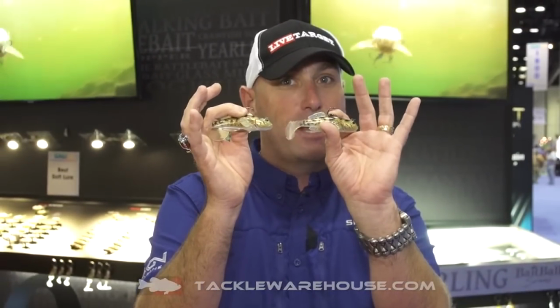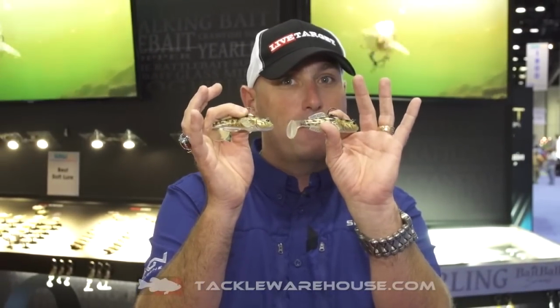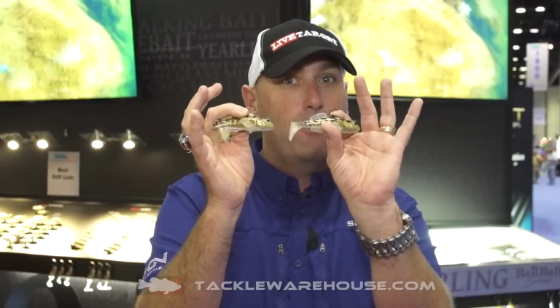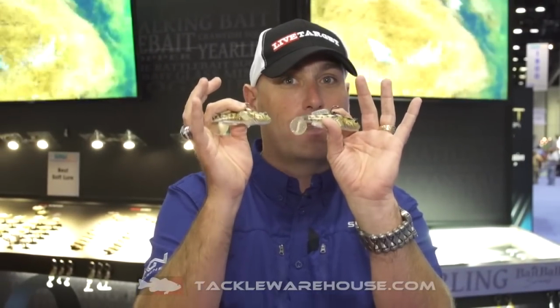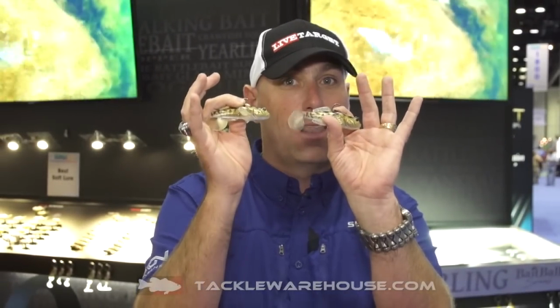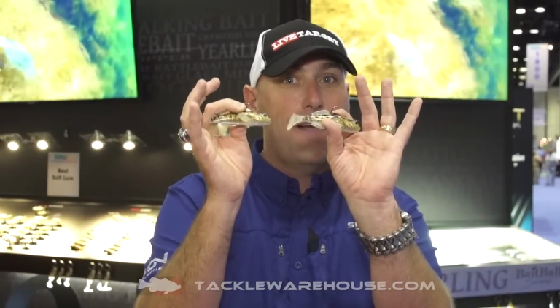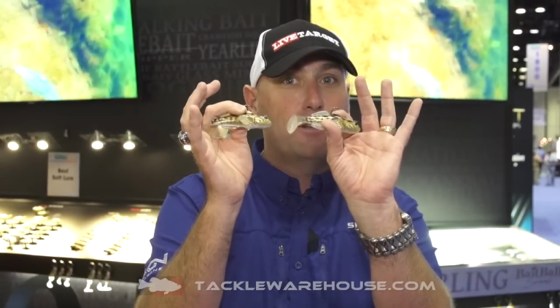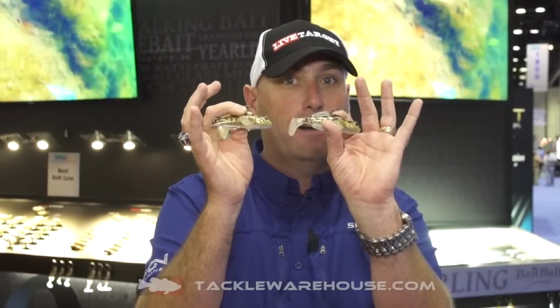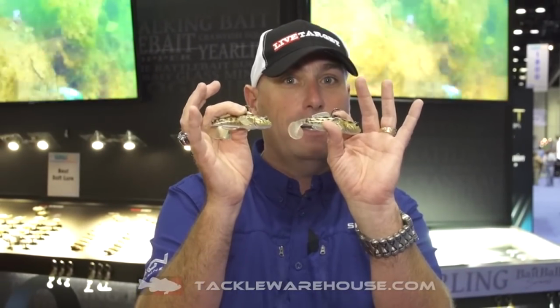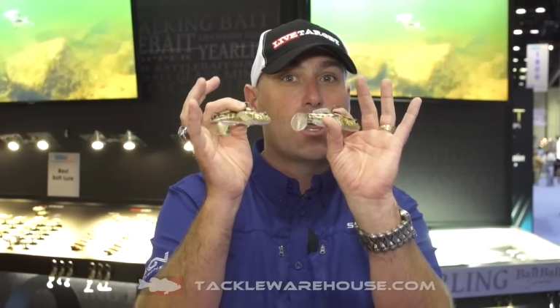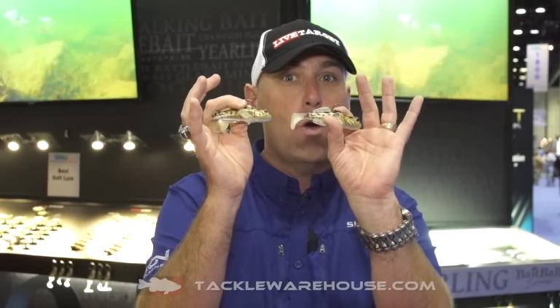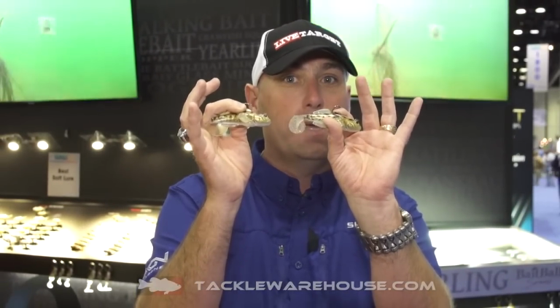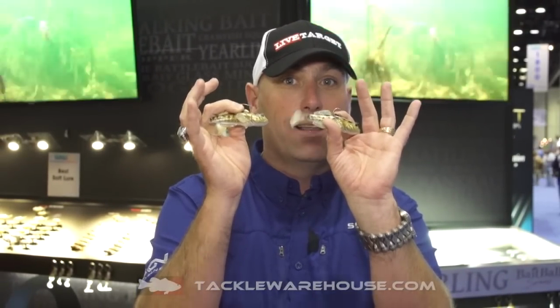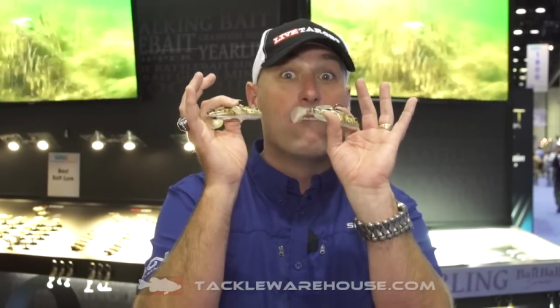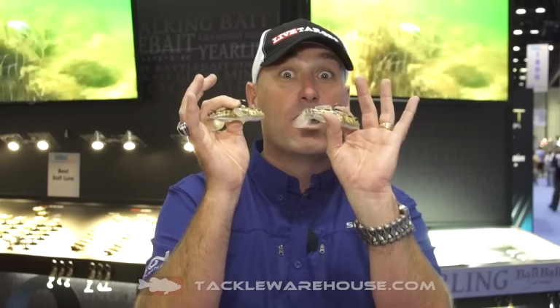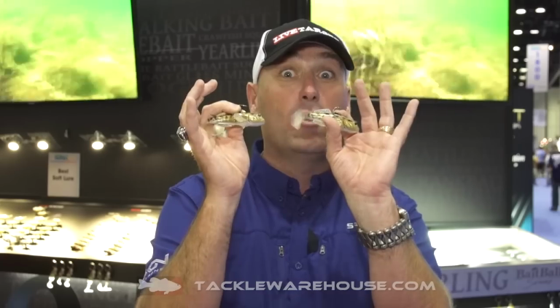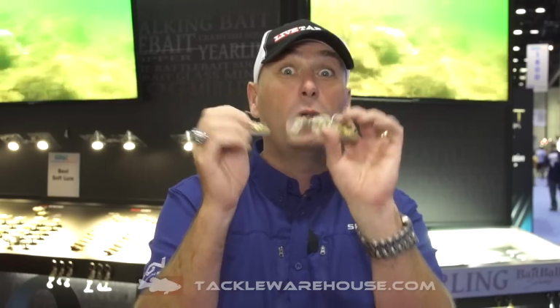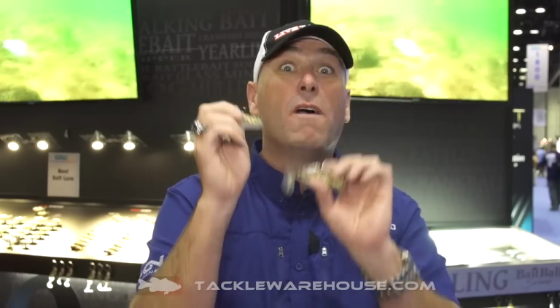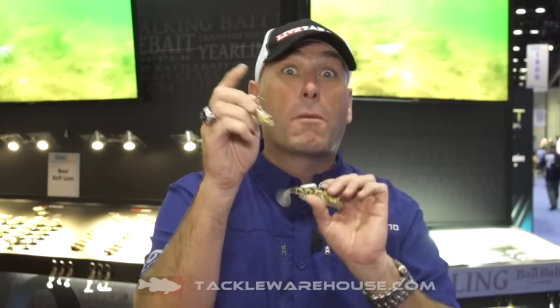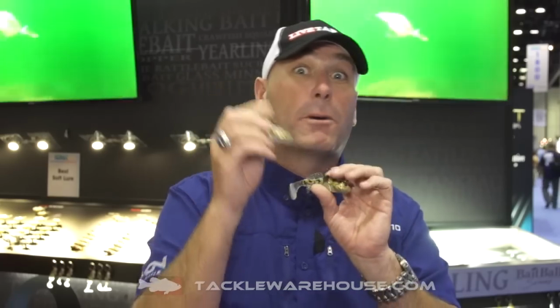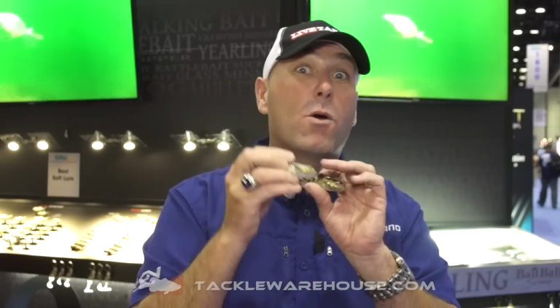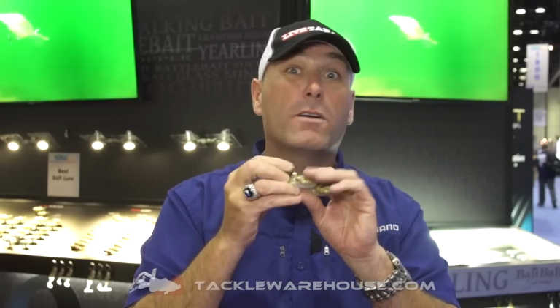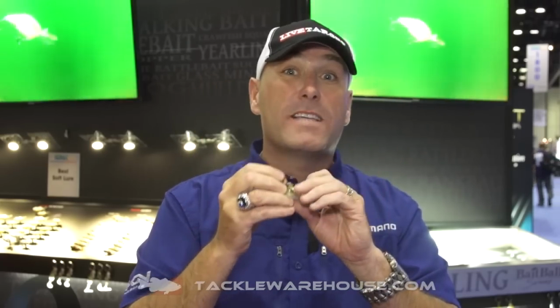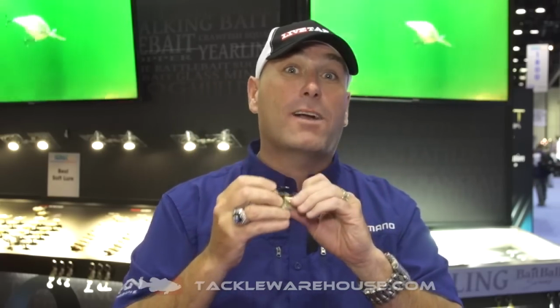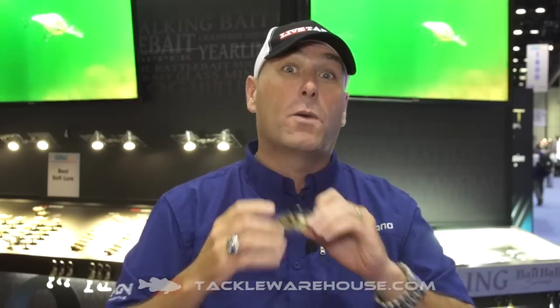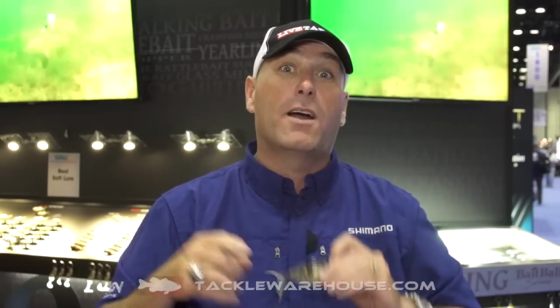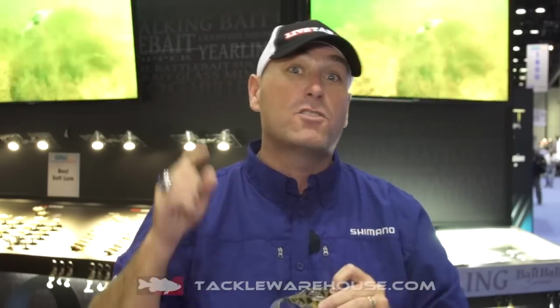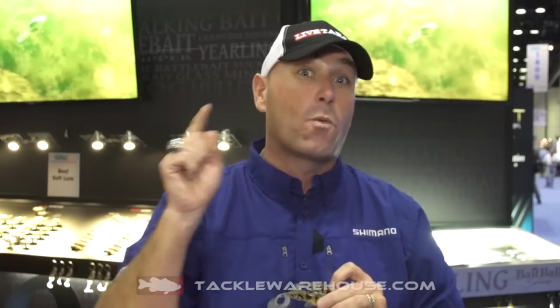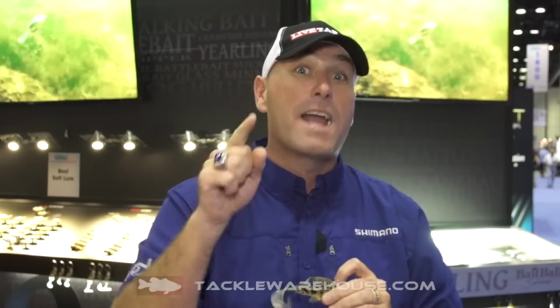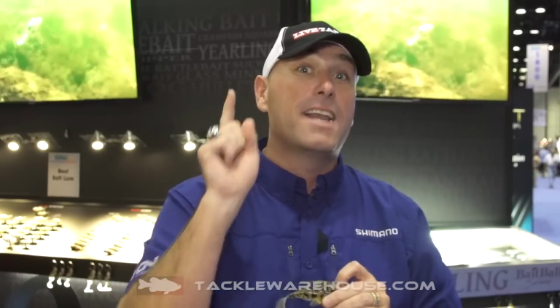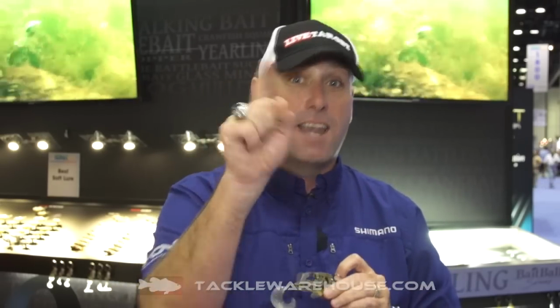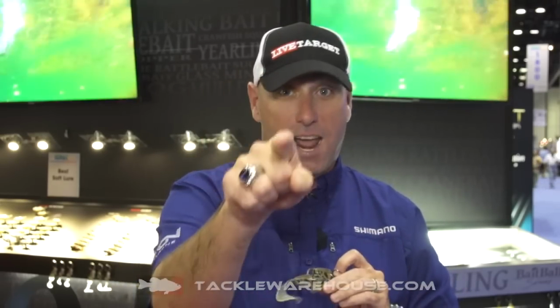Check them out. The Live Target Goby, available for pre-order at Tackle Warehouse right now.